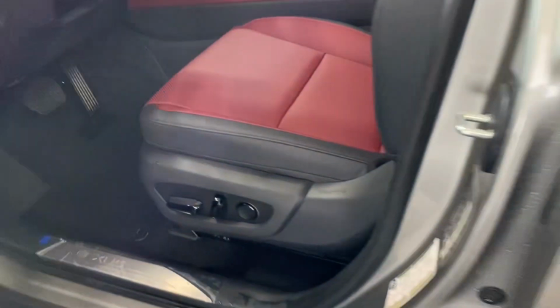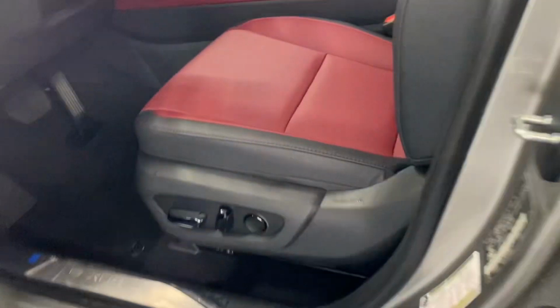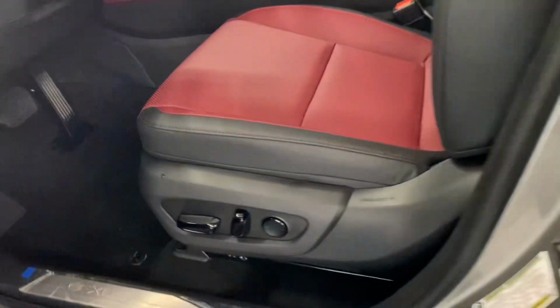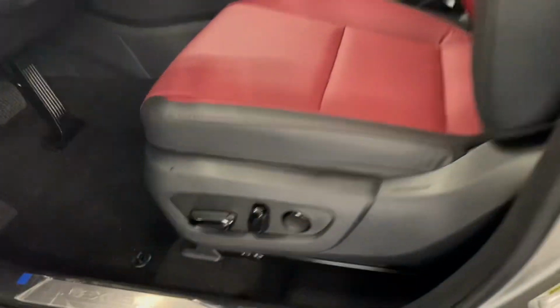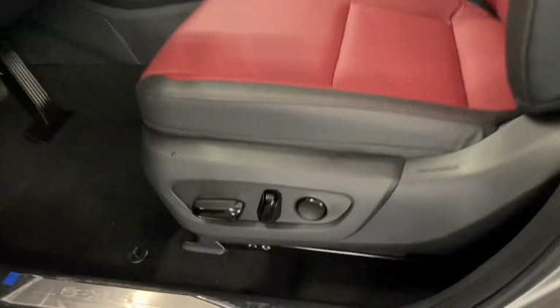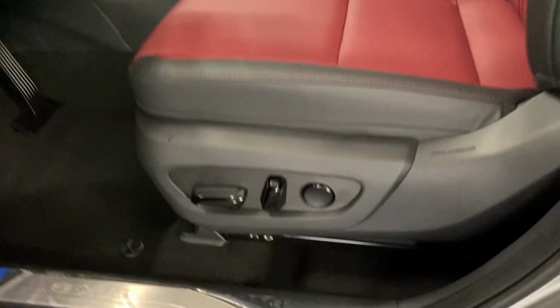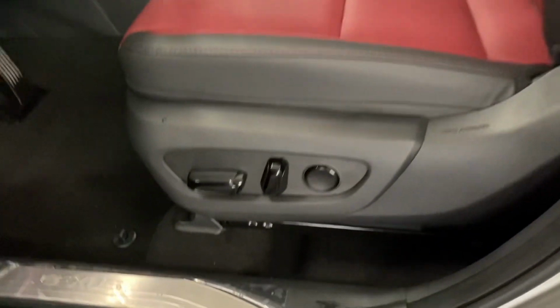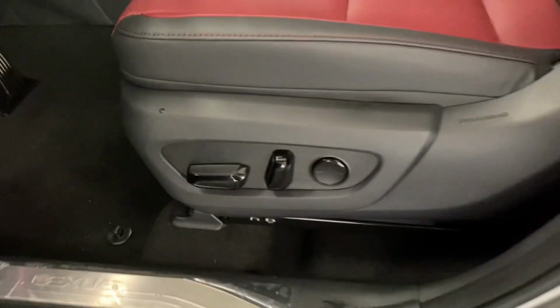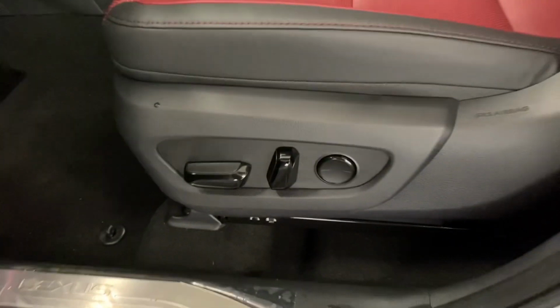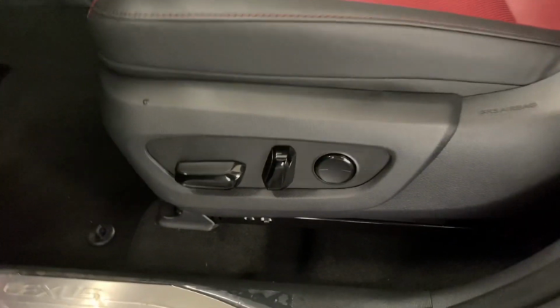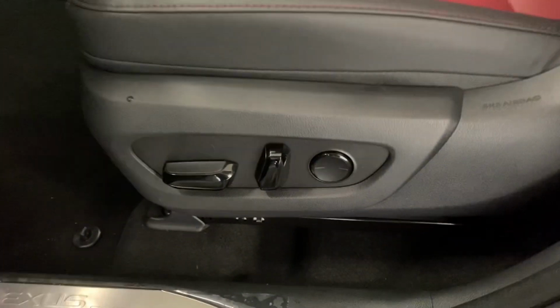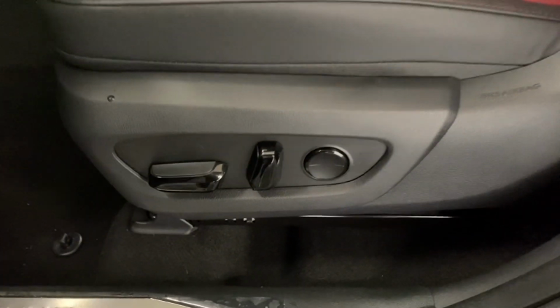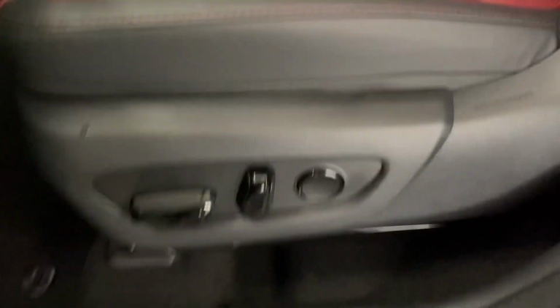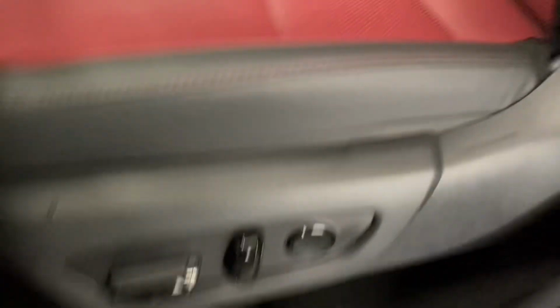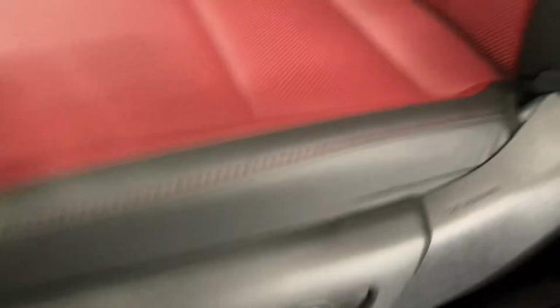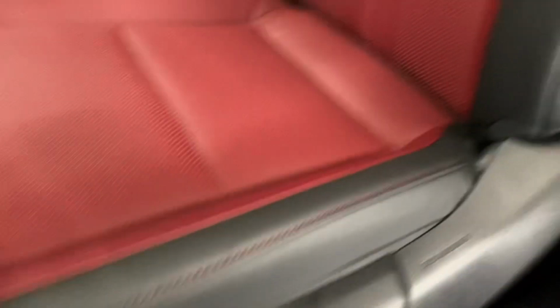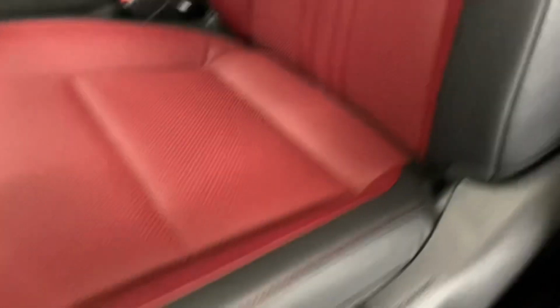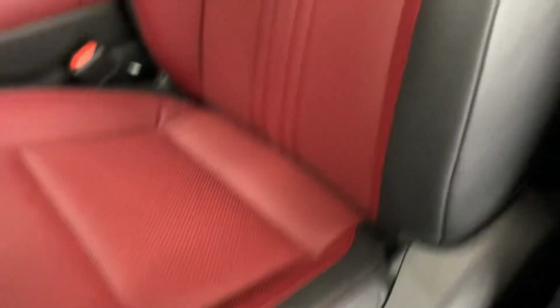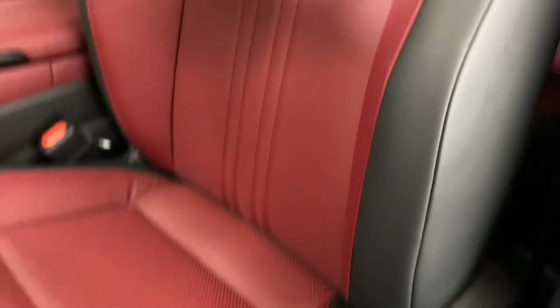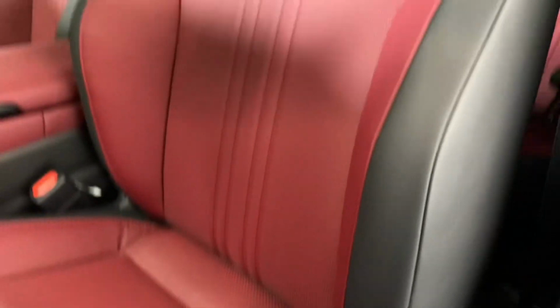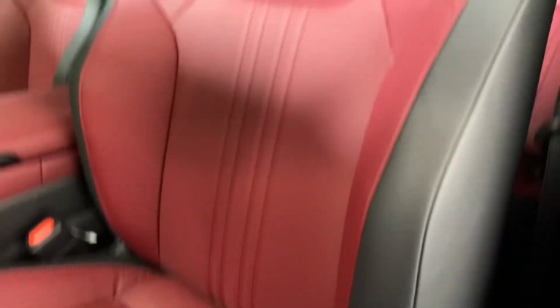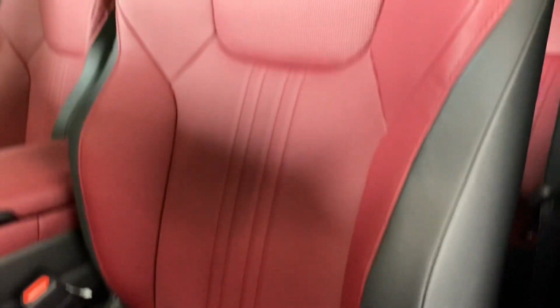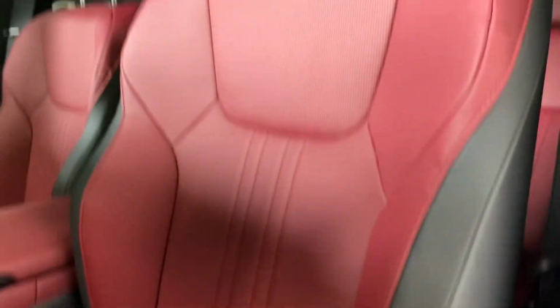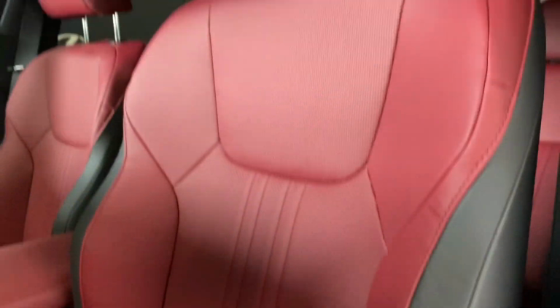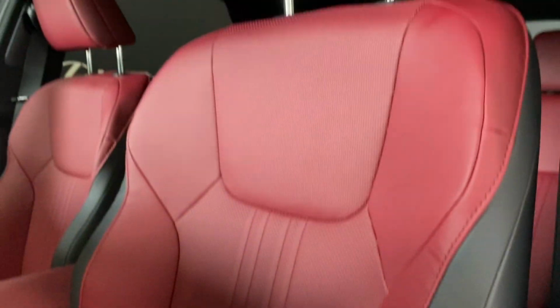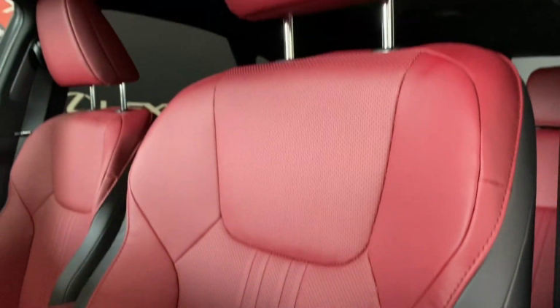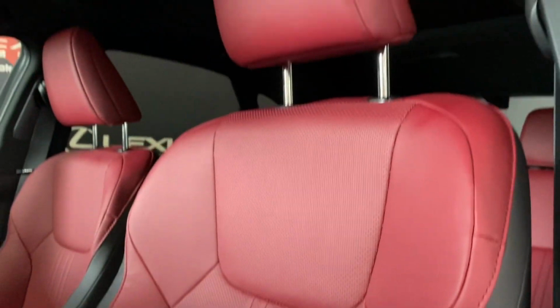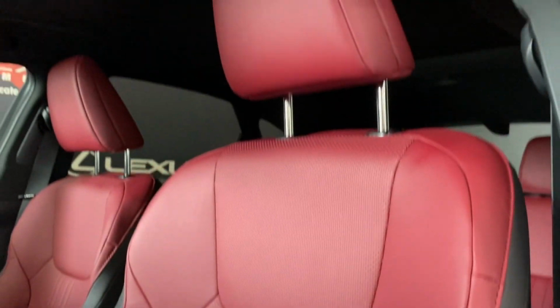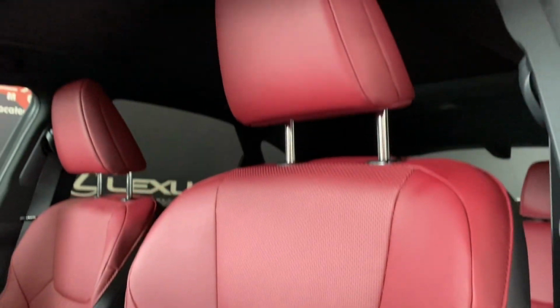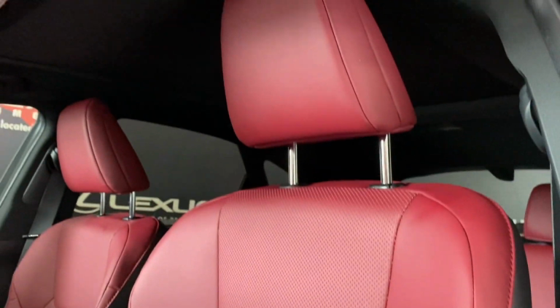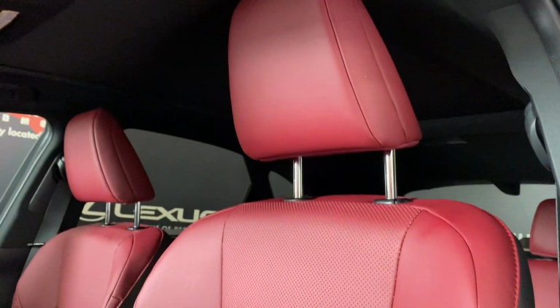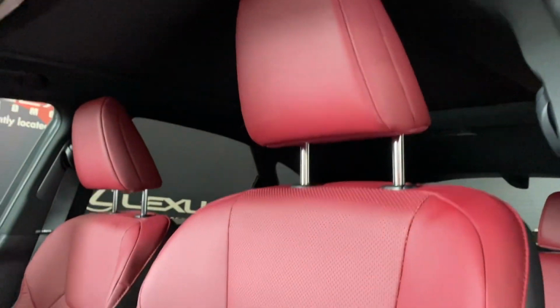You have a 10-way power driver's seat with Ryoa Red Nulux leather seats throughout.